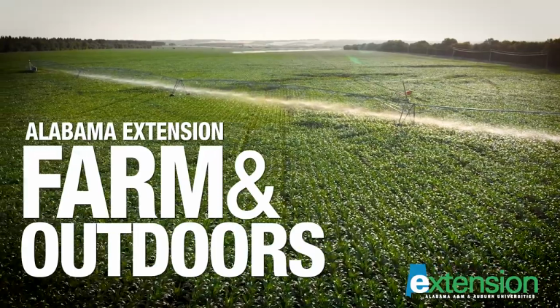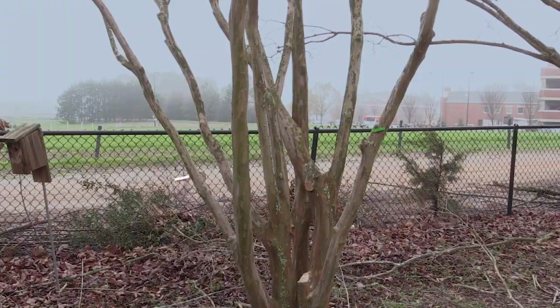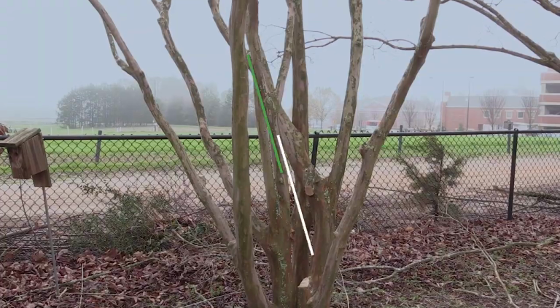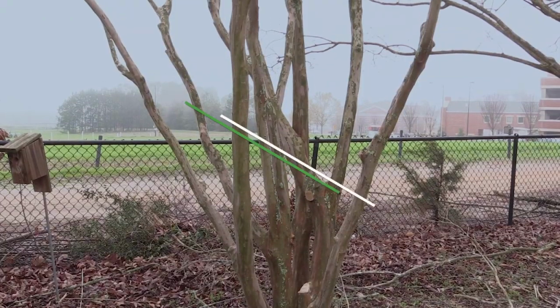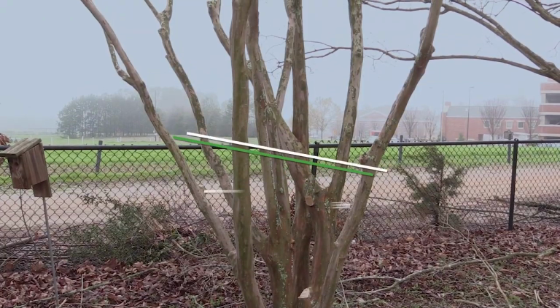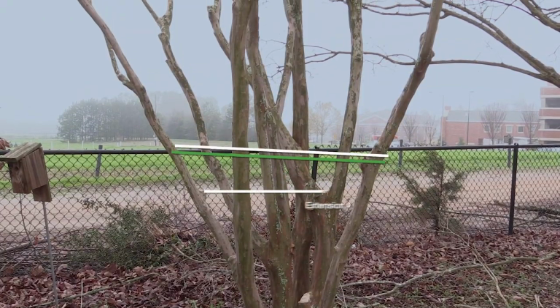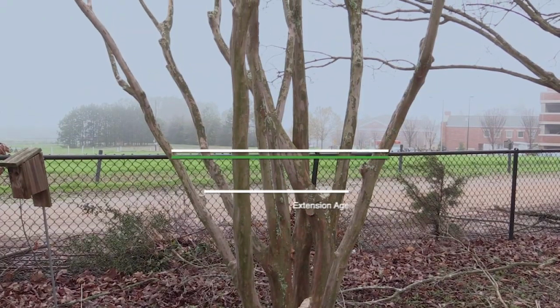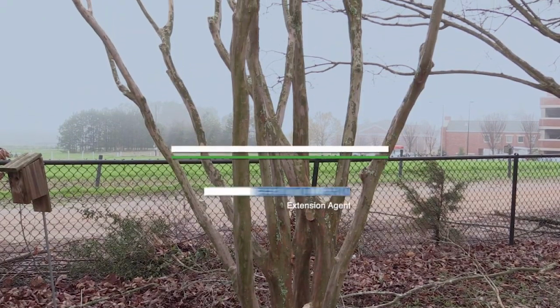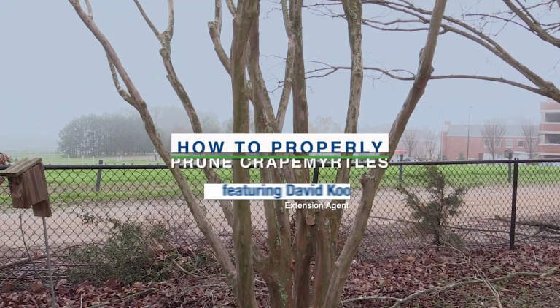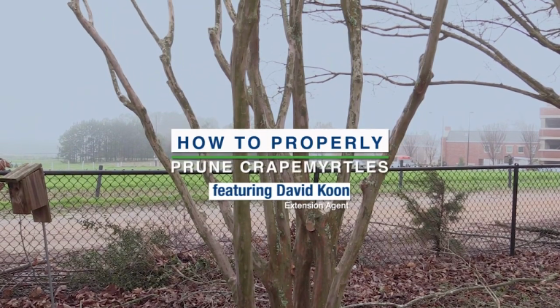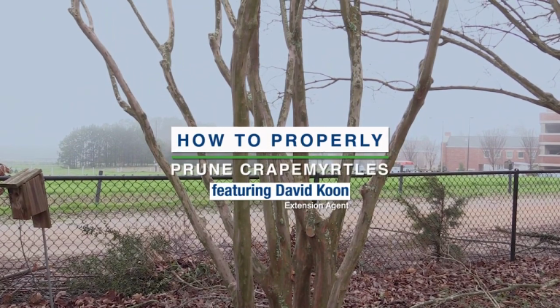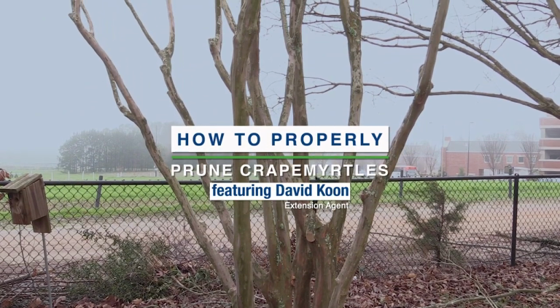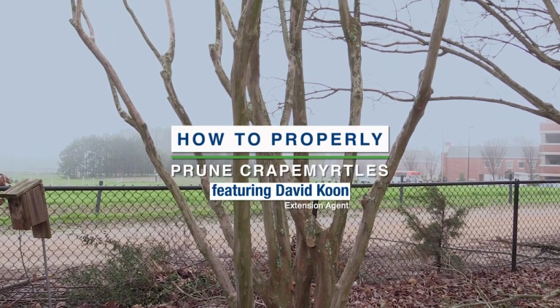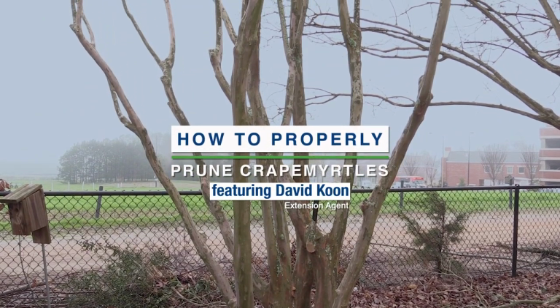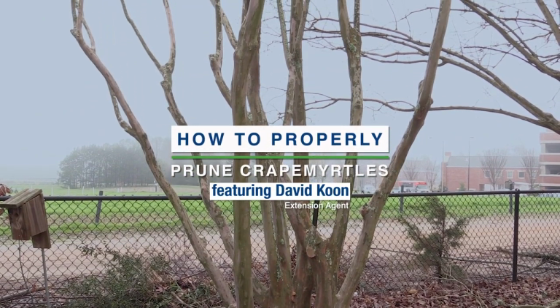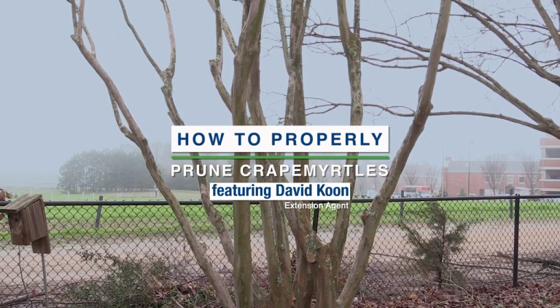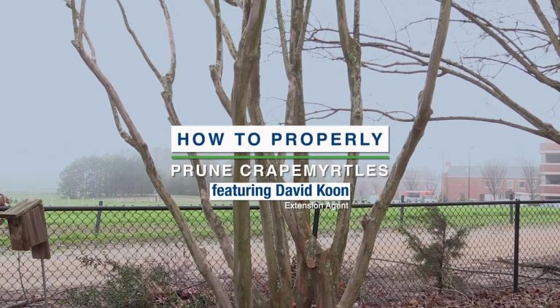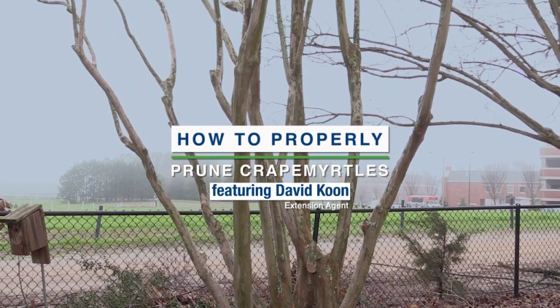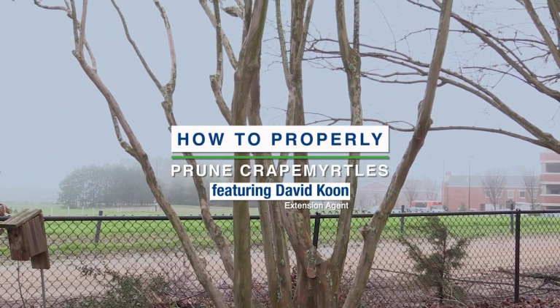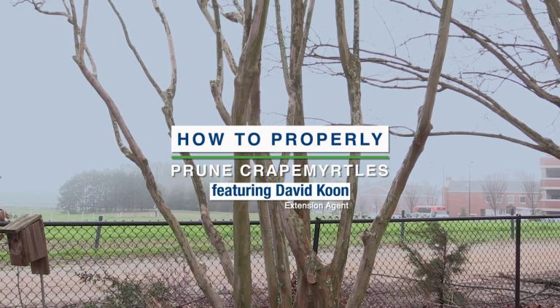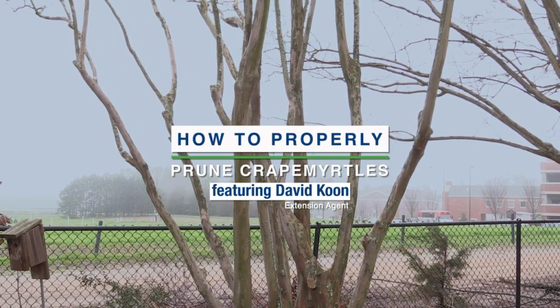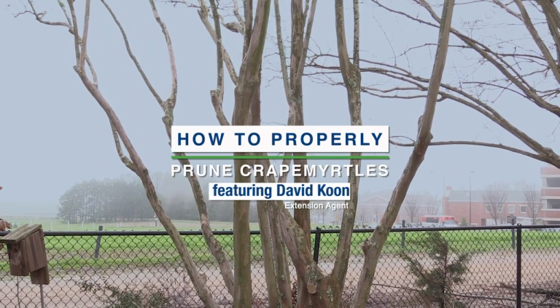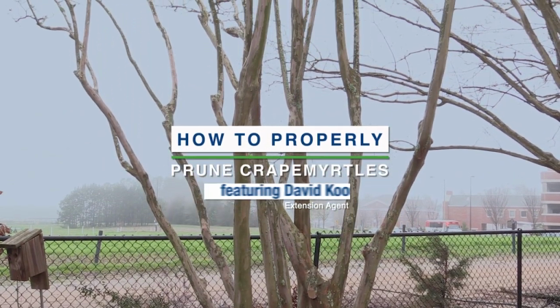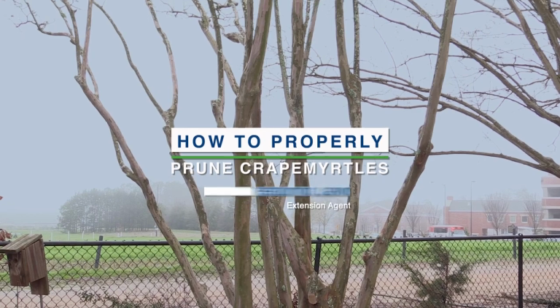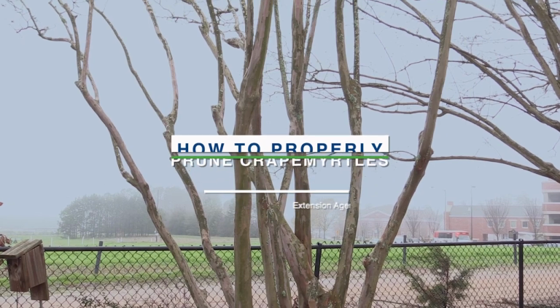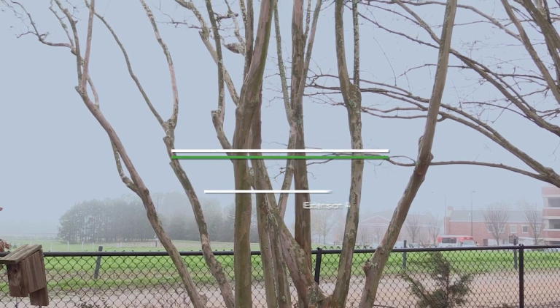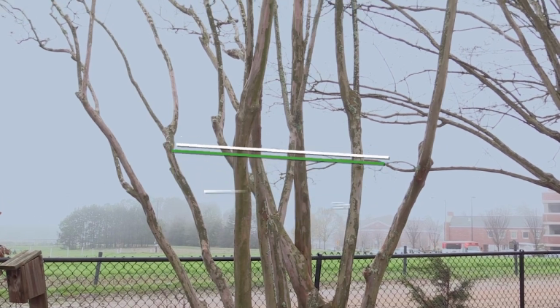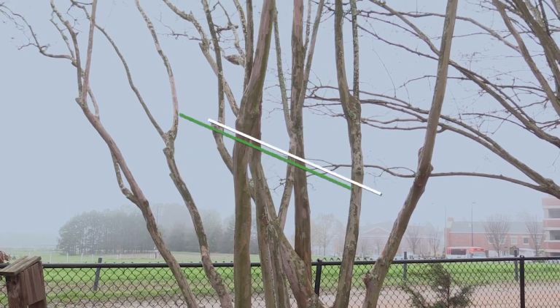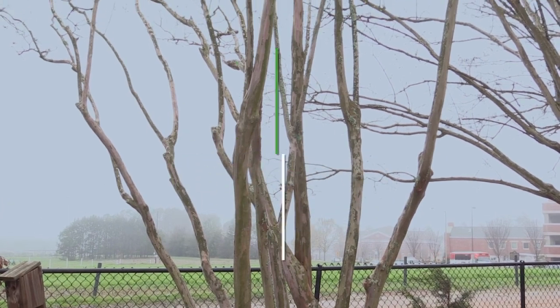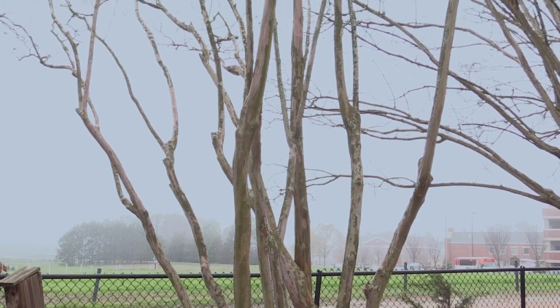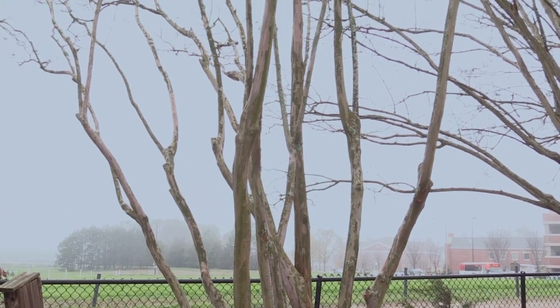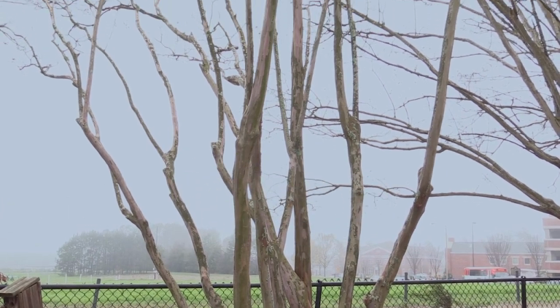We're at the Davis Arboretum on Auburn University's campus this morning and we're going to talk a little bit about pruning crepe myrtles.